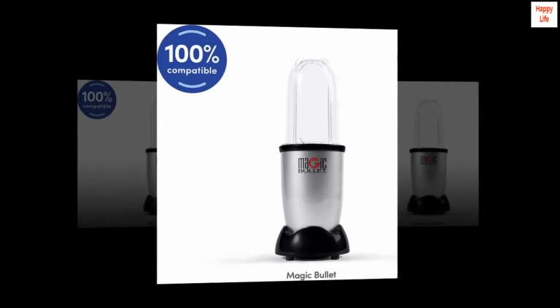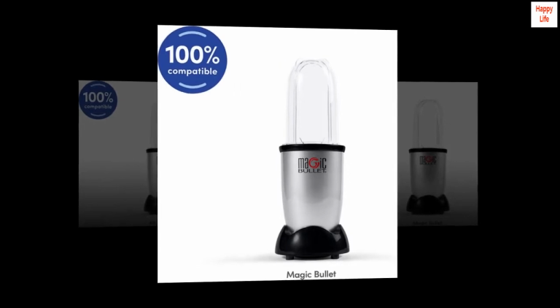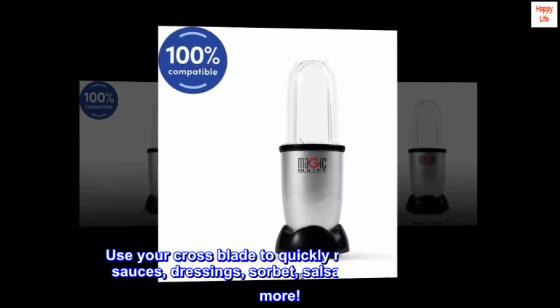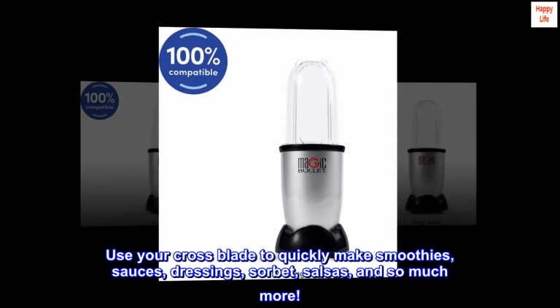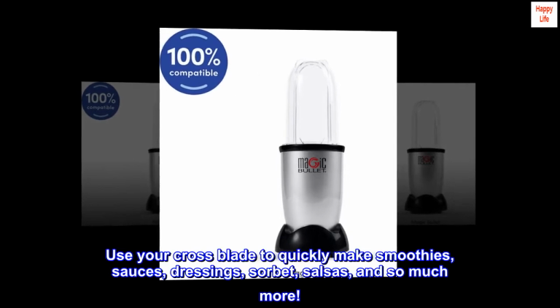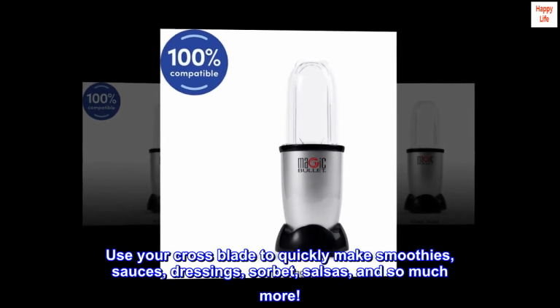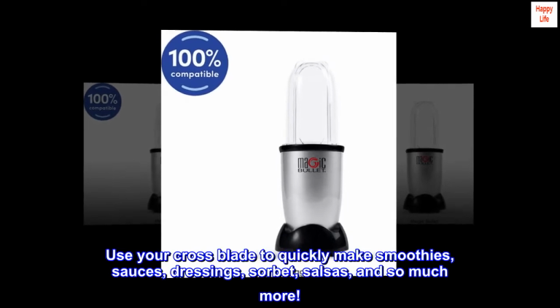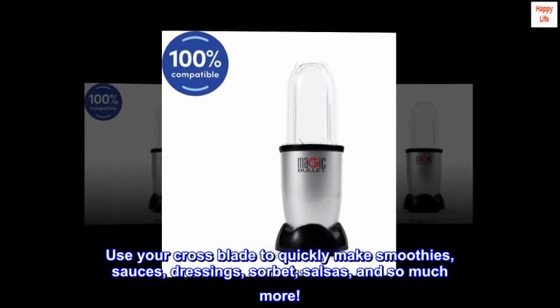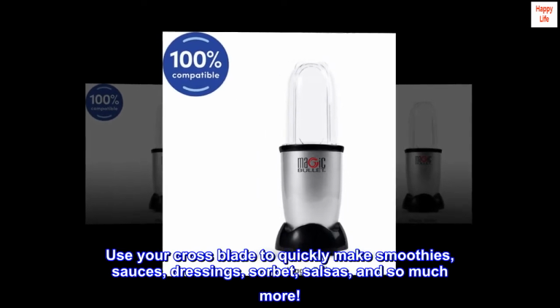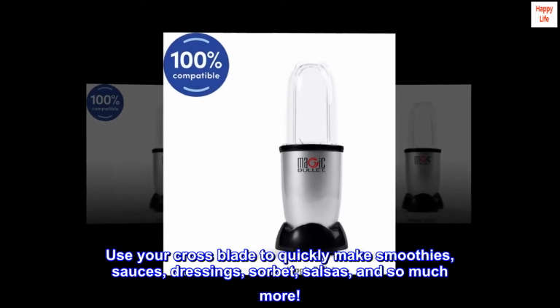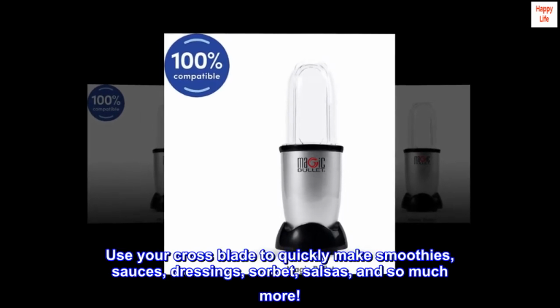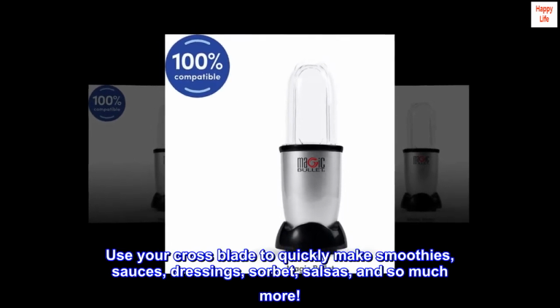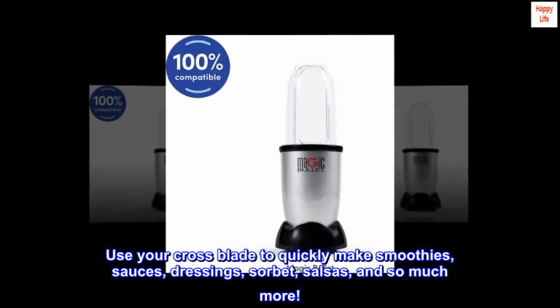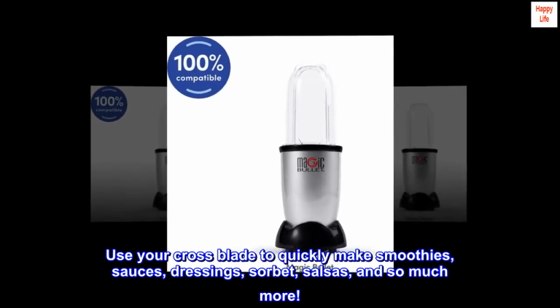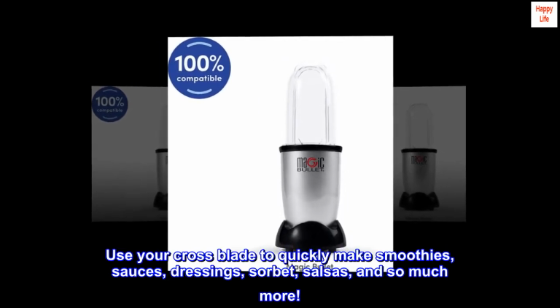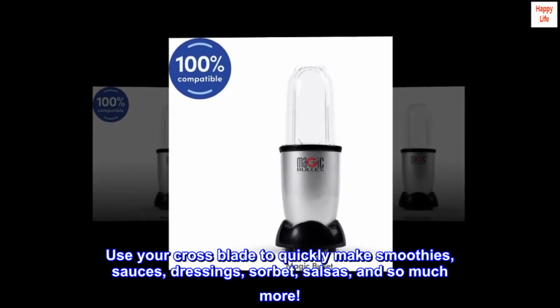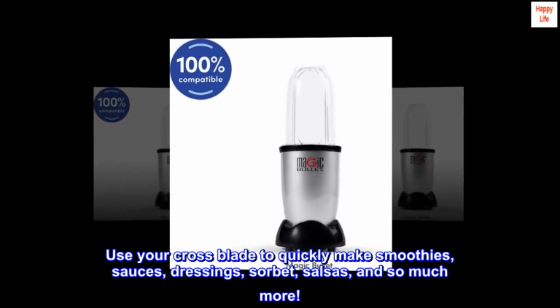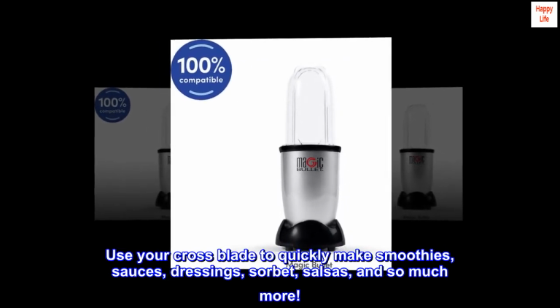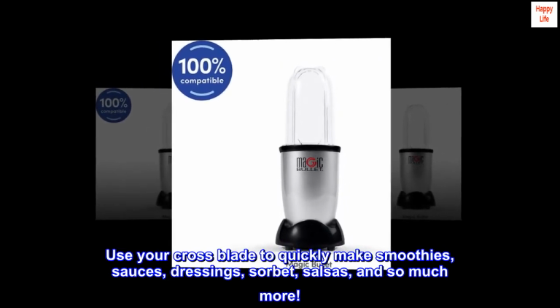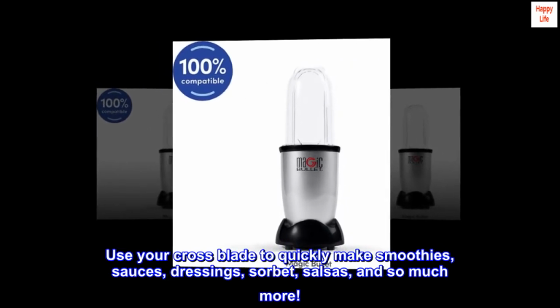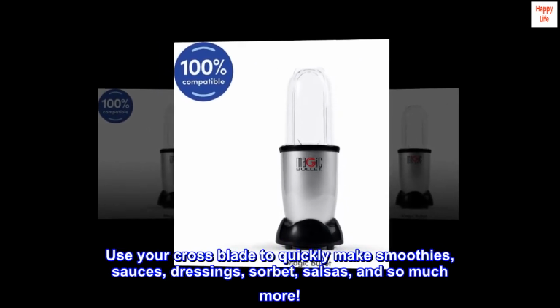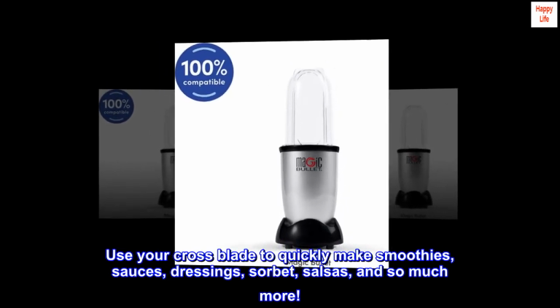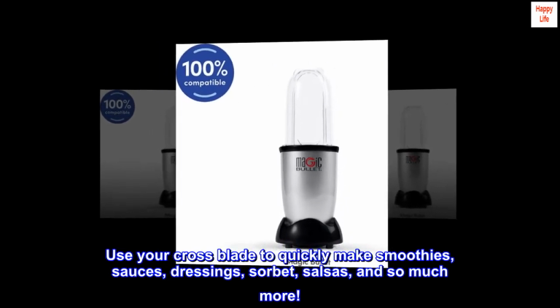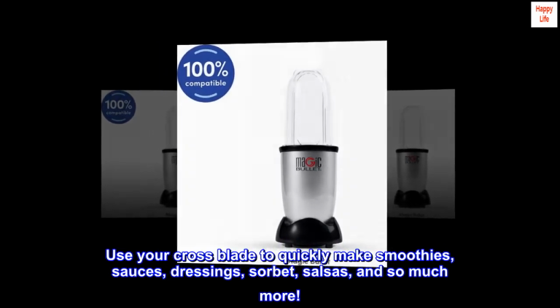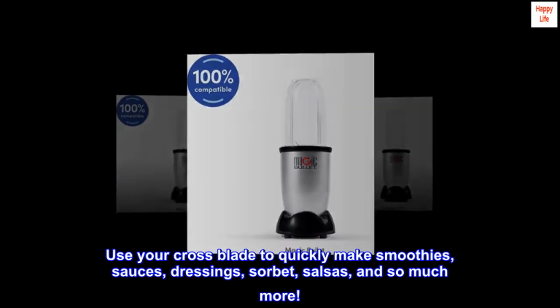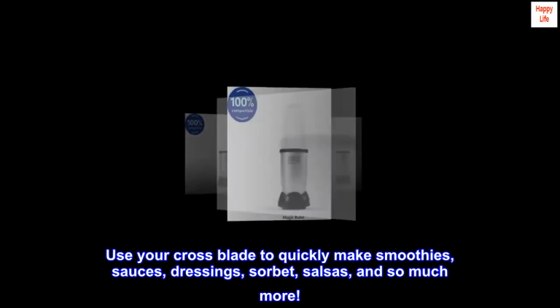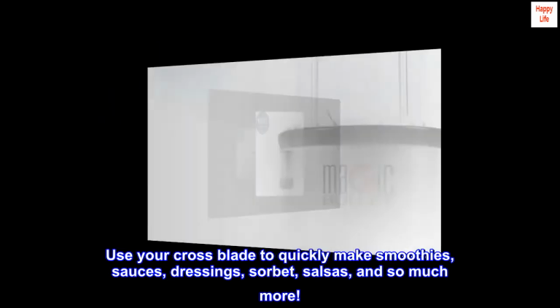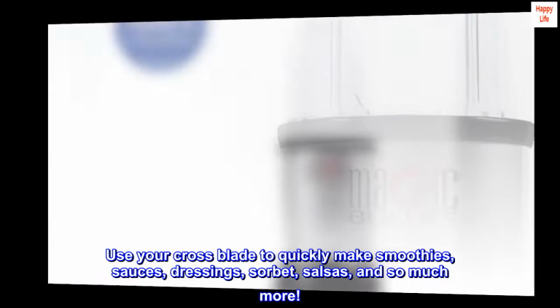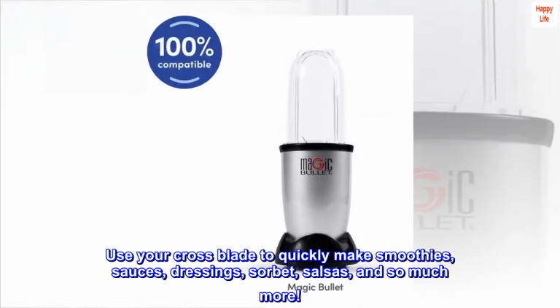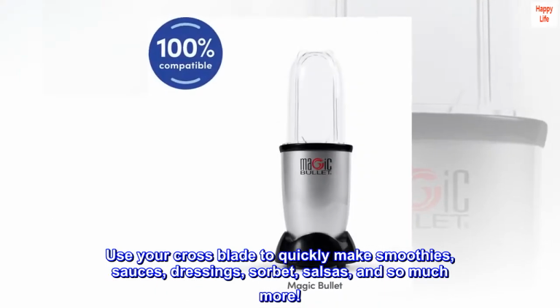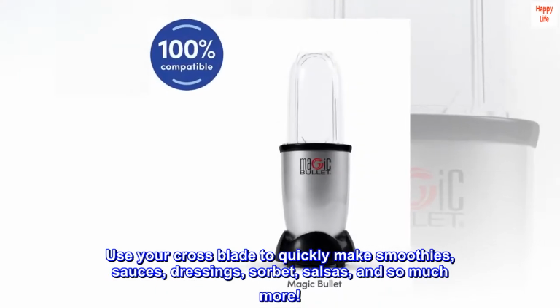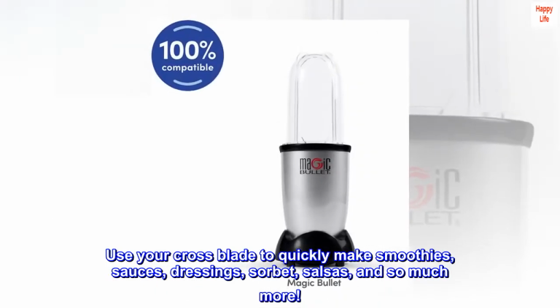Use your cross blade to quickly make smoothies, sauces, dressings, sorbet, salsas, and so much more.